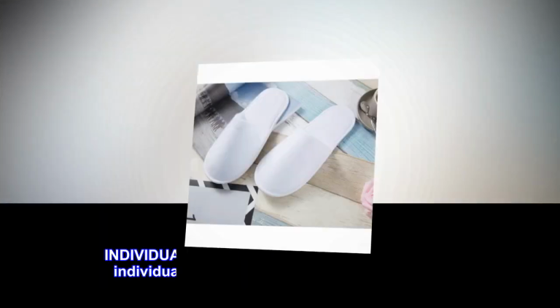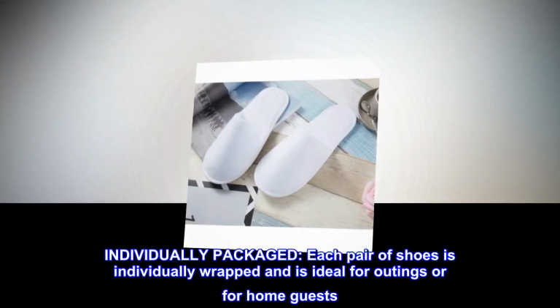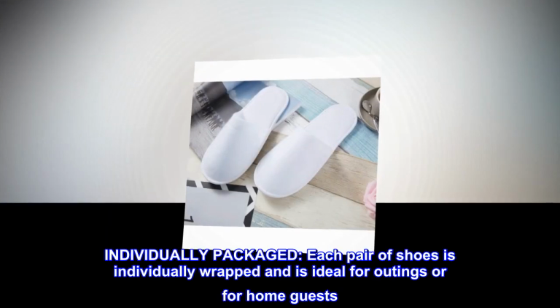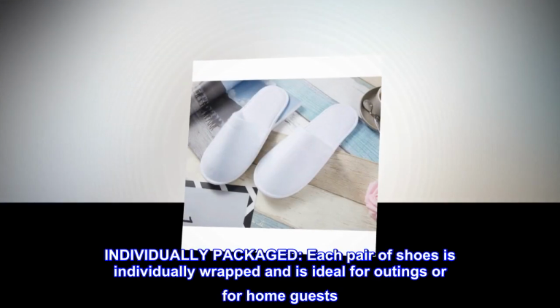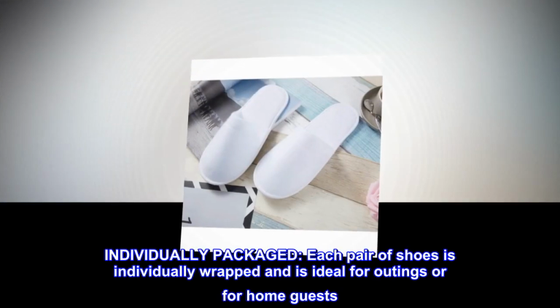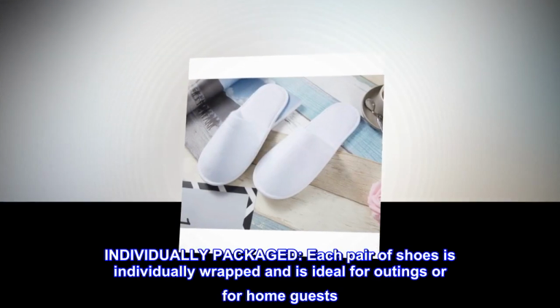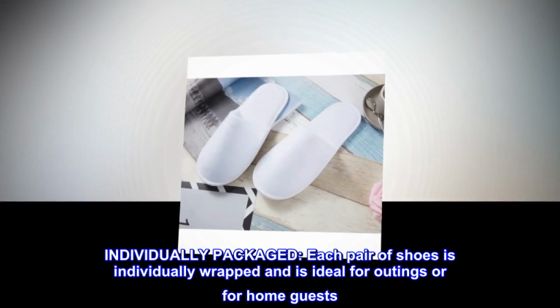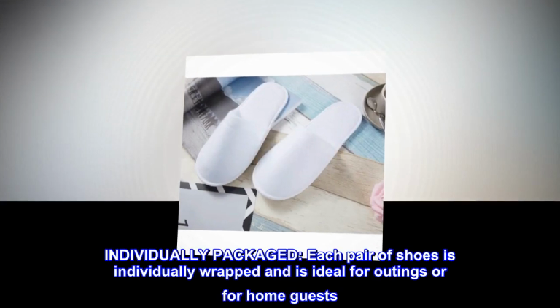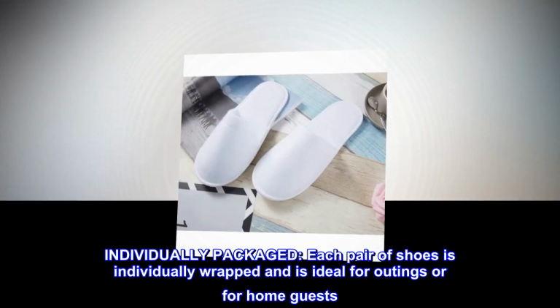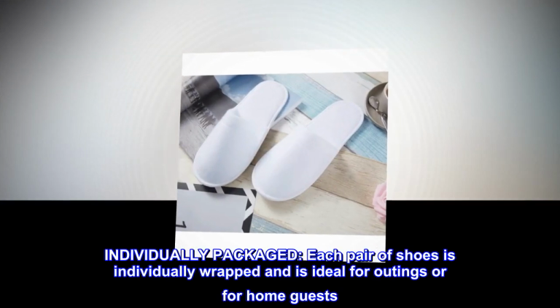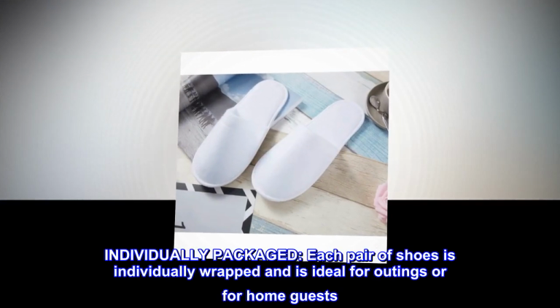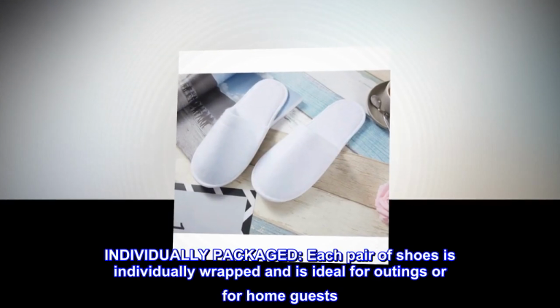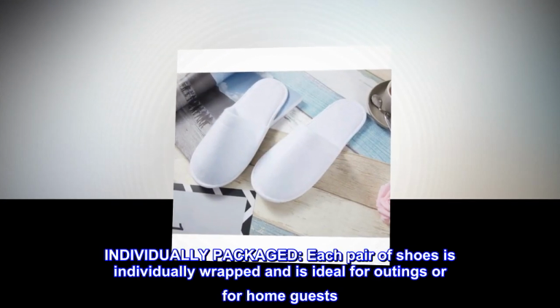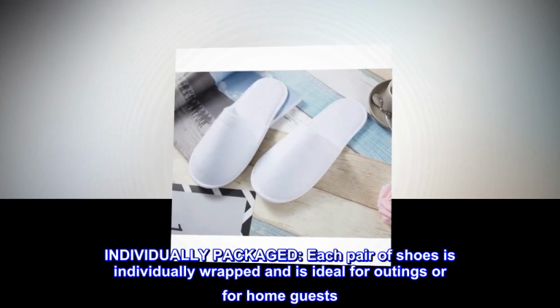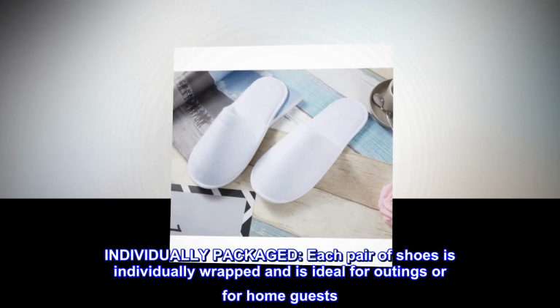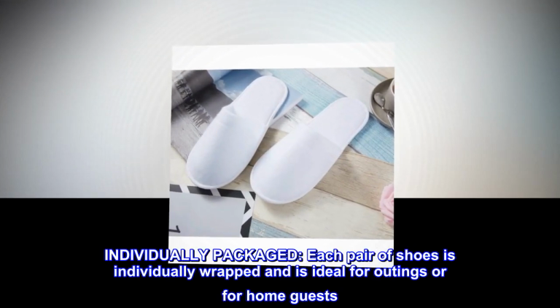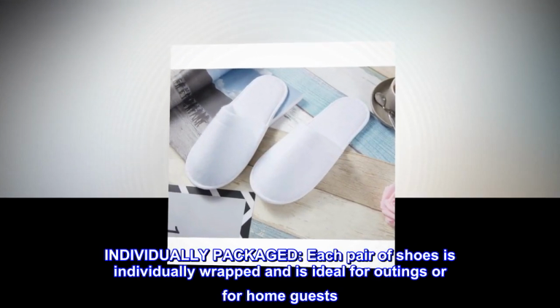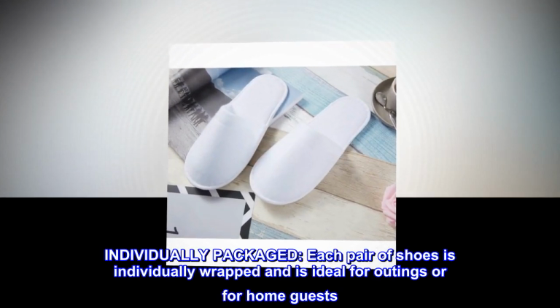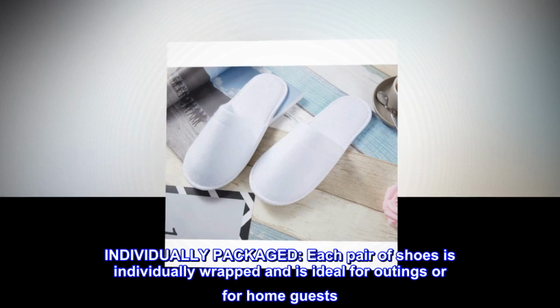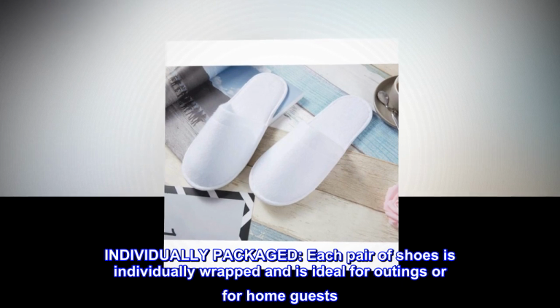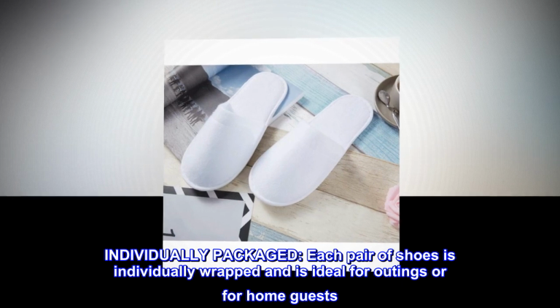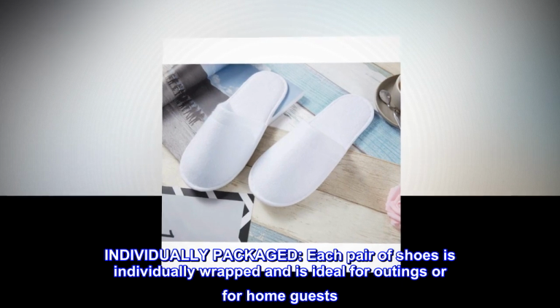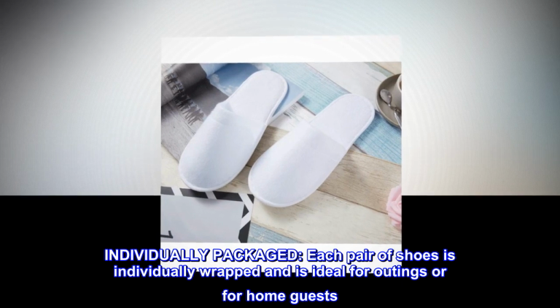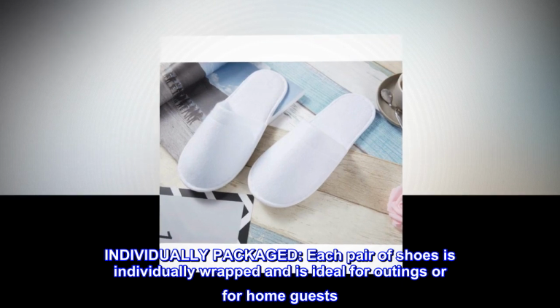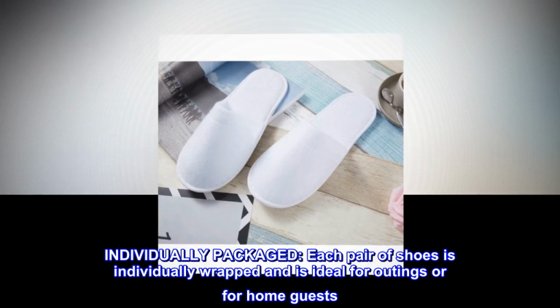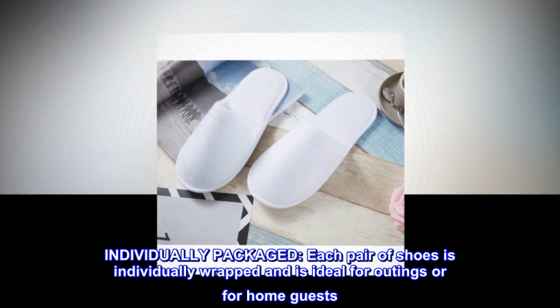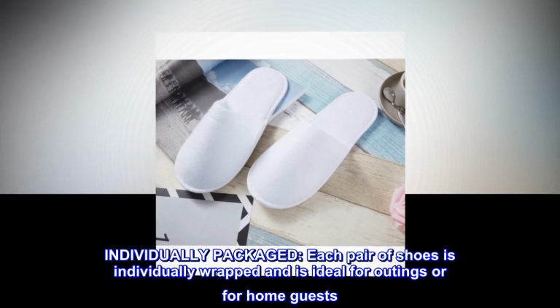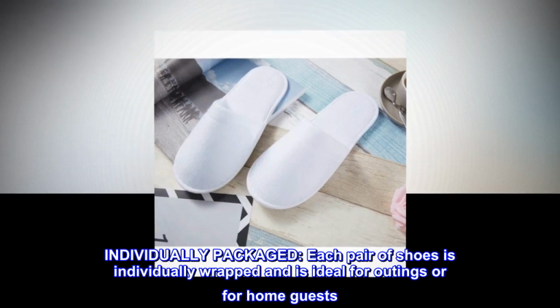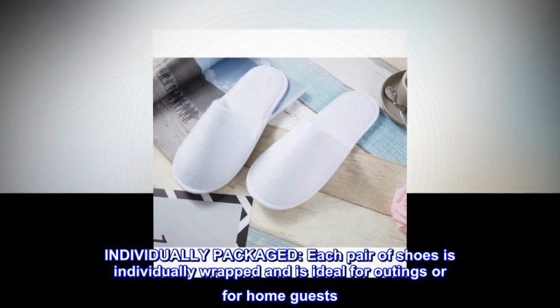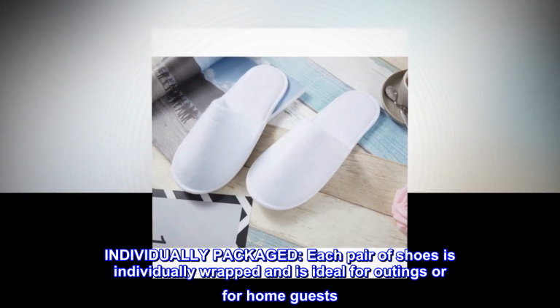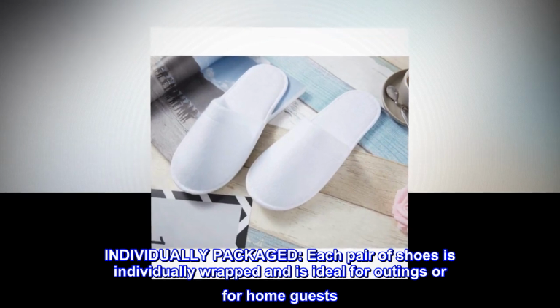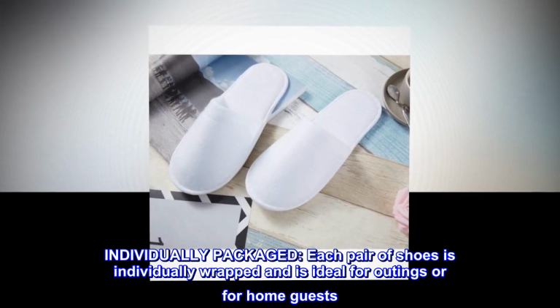Individually packaged. Each pair of shoes is individually wrapped and is ideal for outings or for home guests.